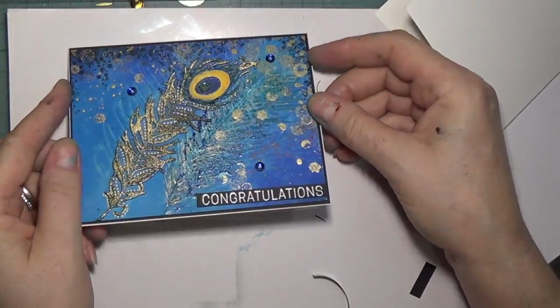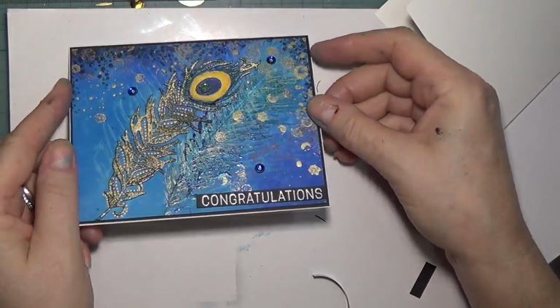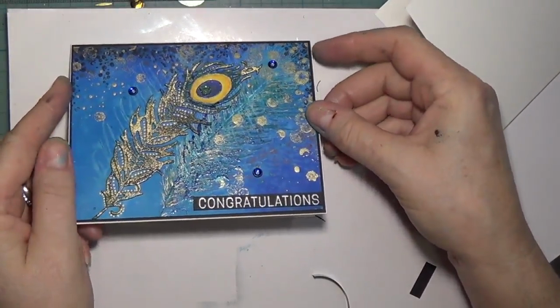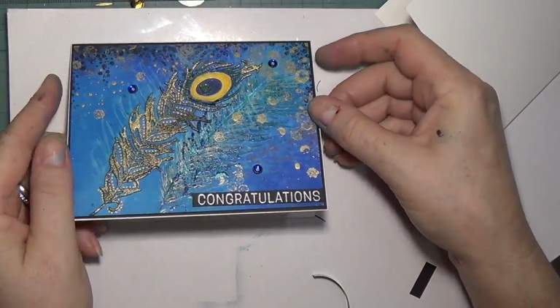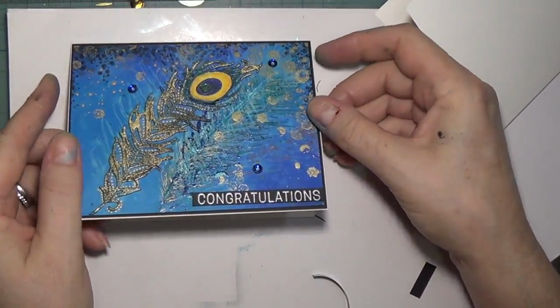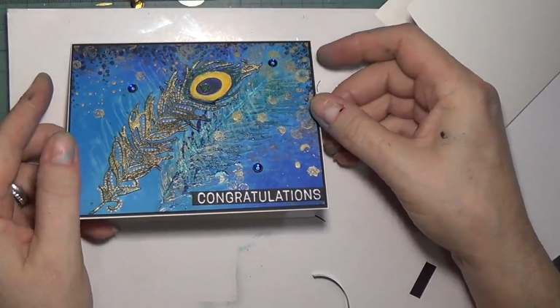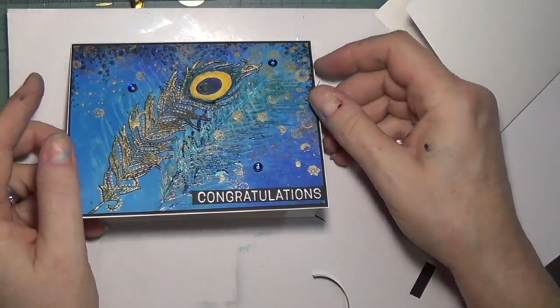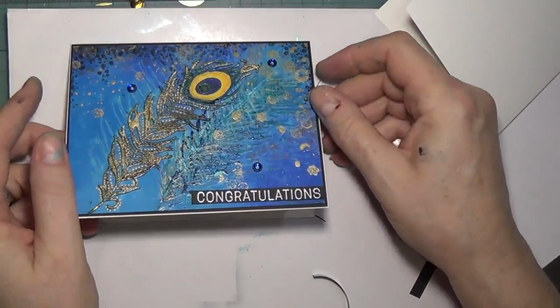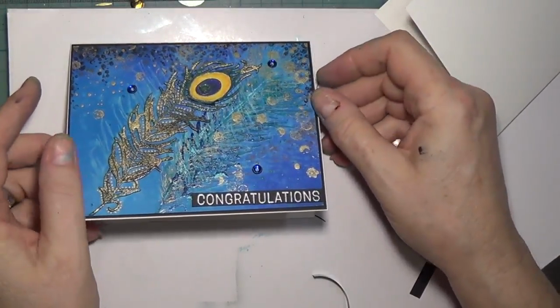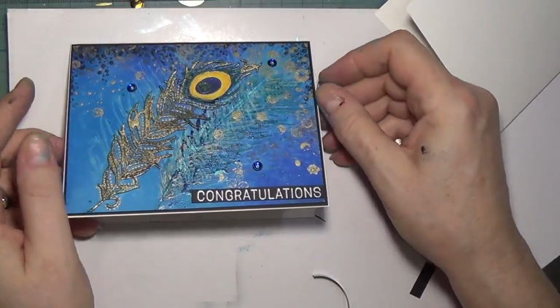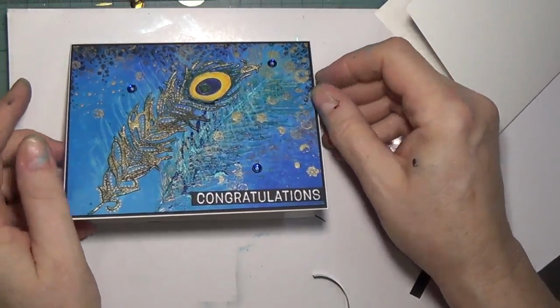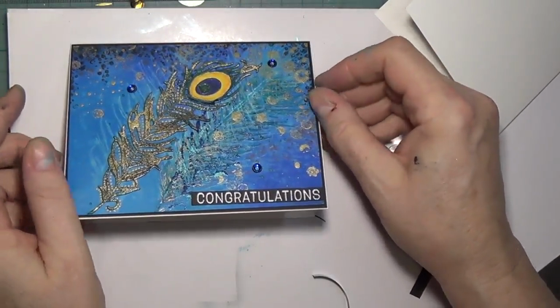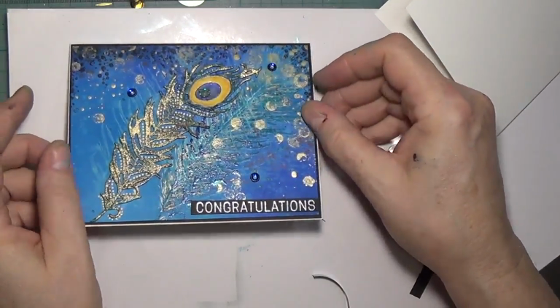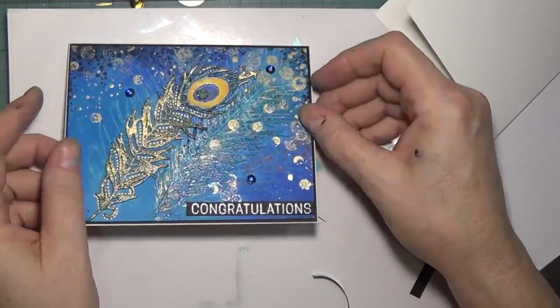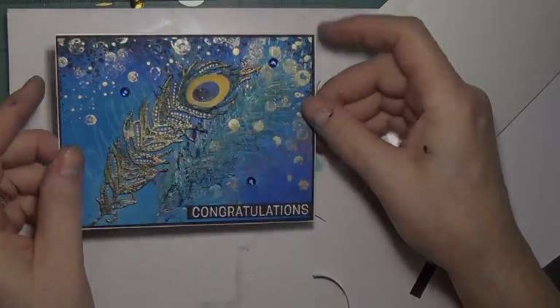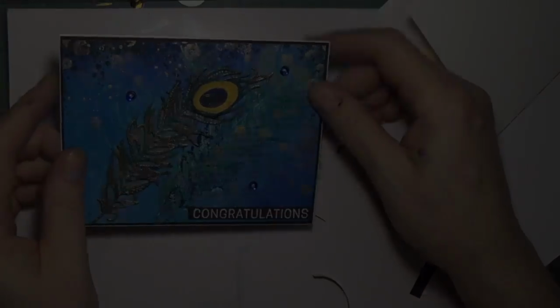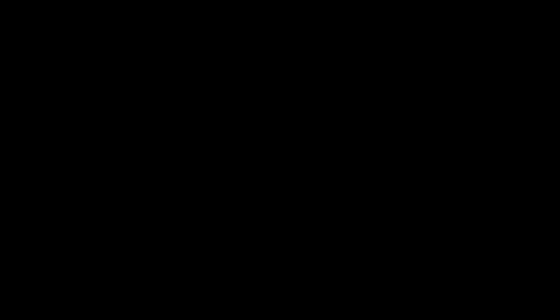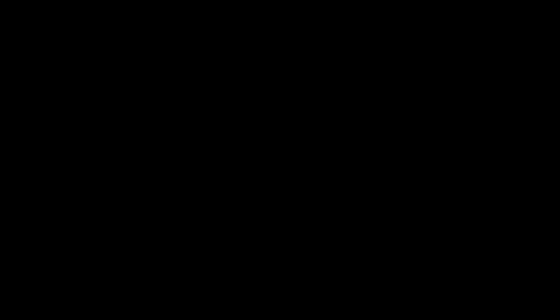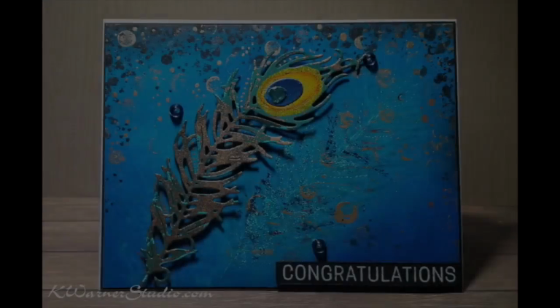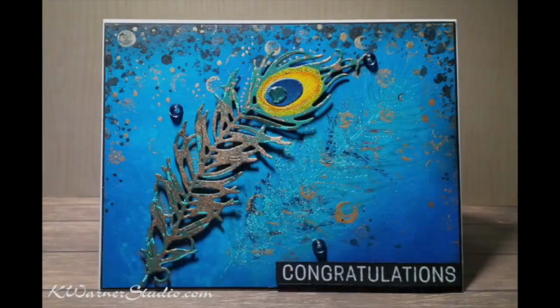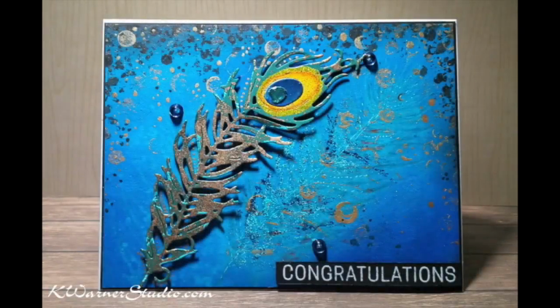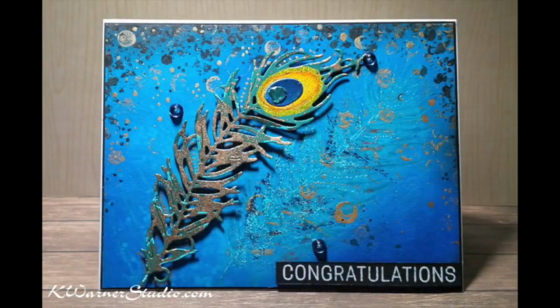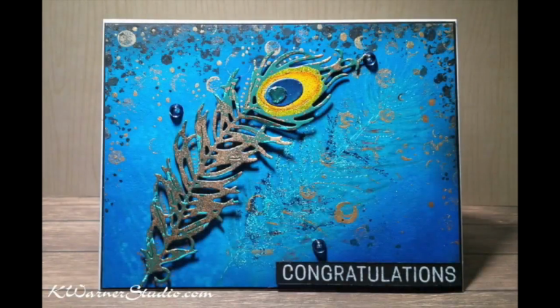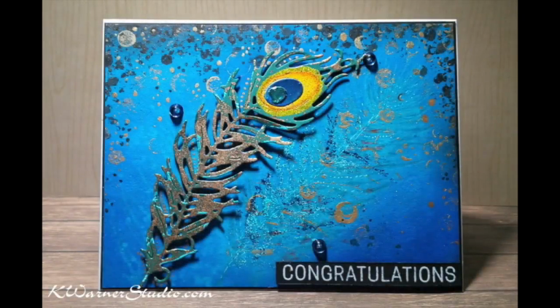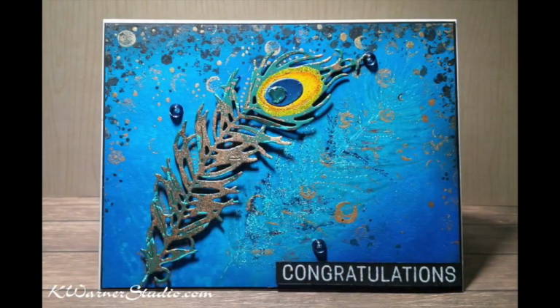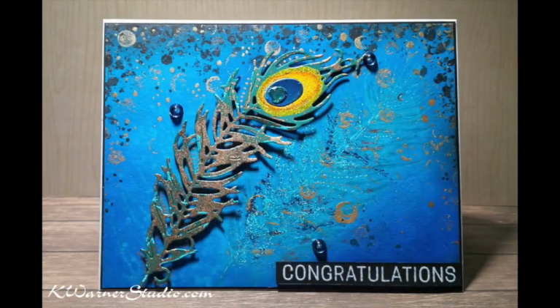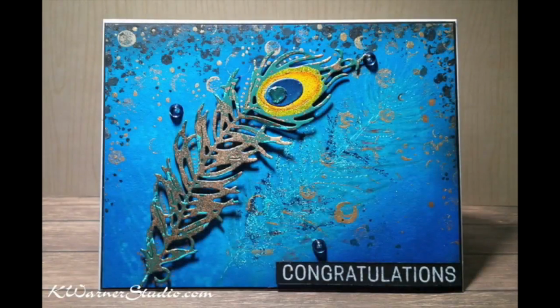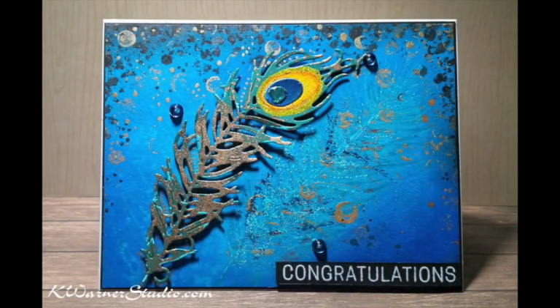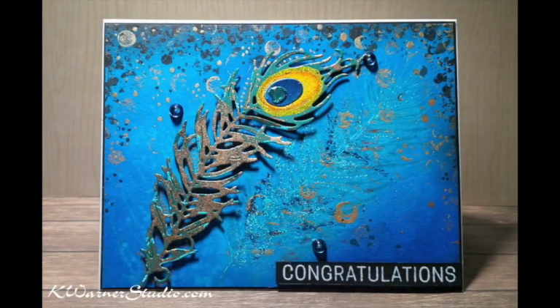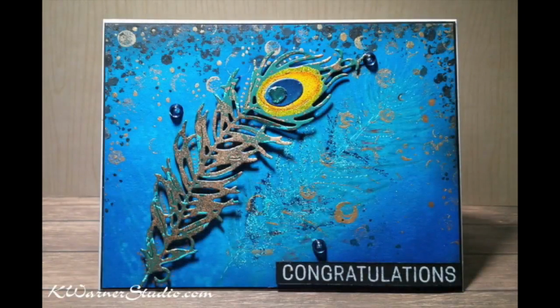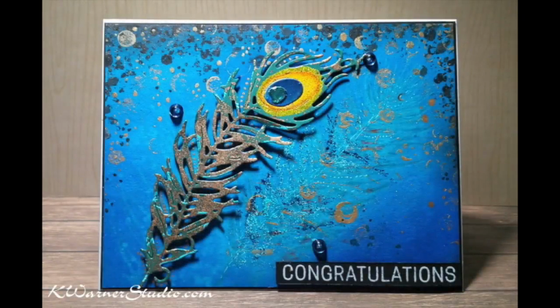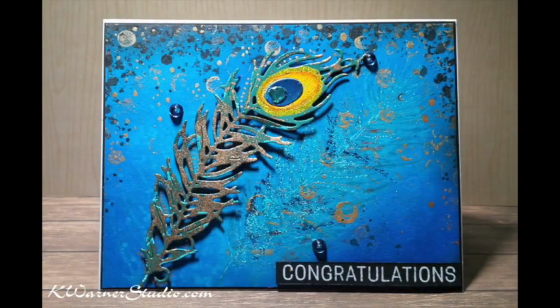And that's it. Thank you so much for joining me. Bye bye.